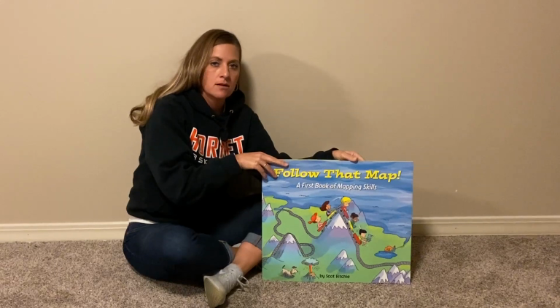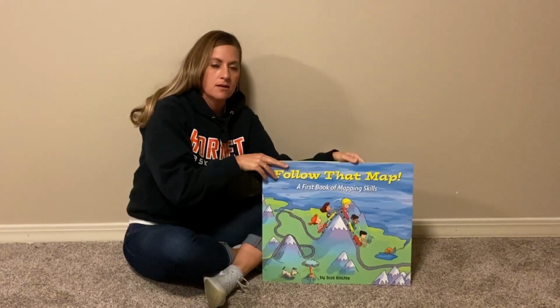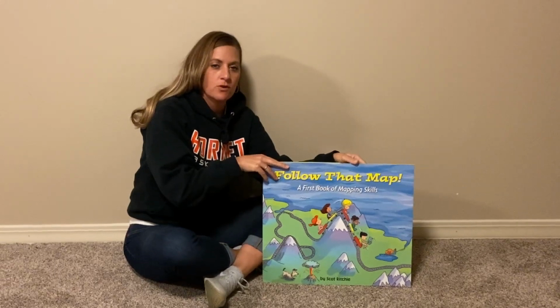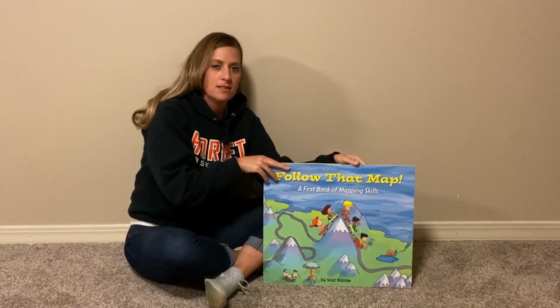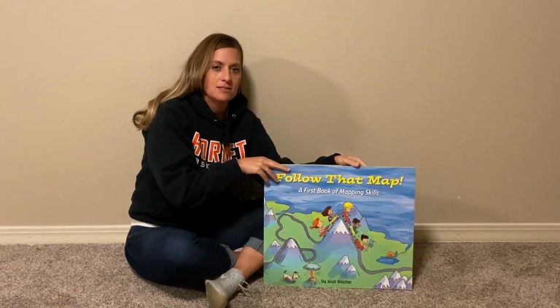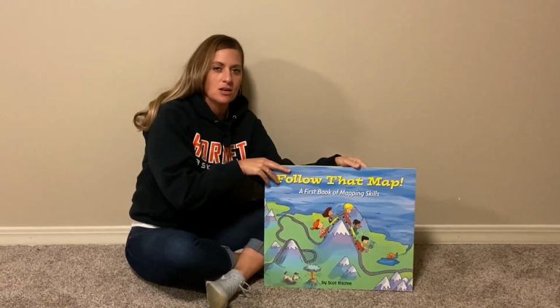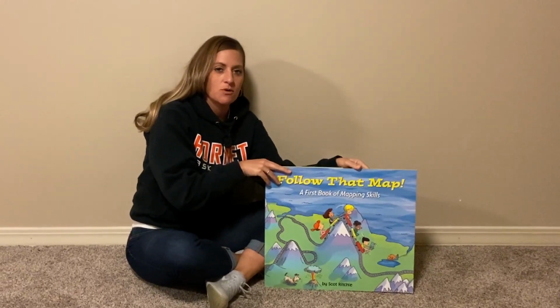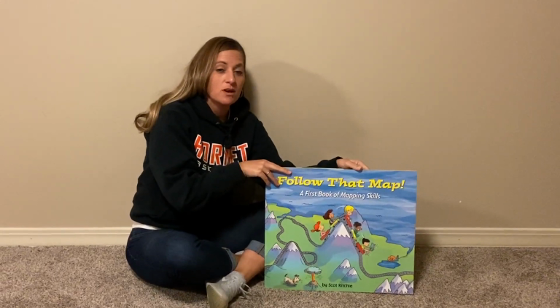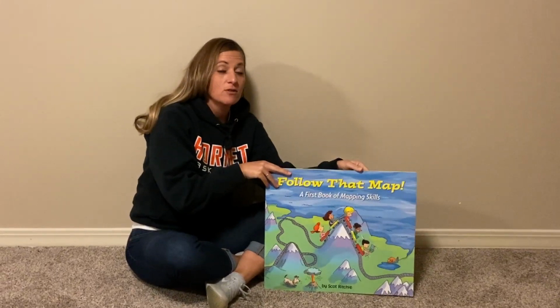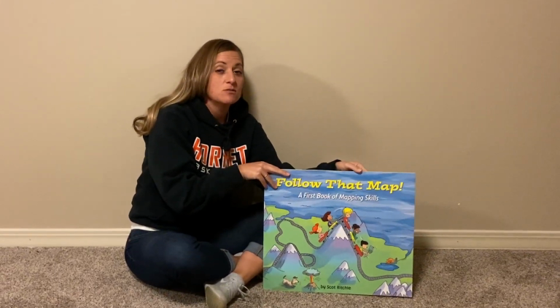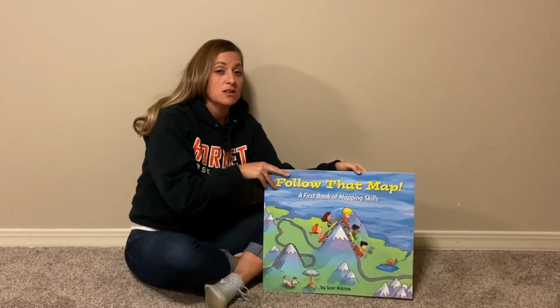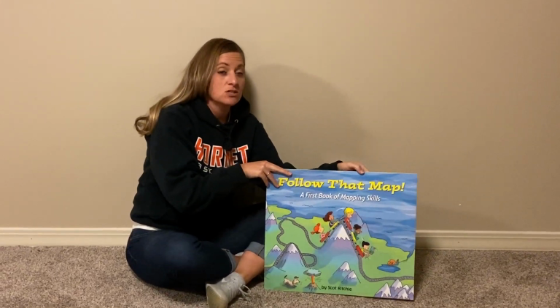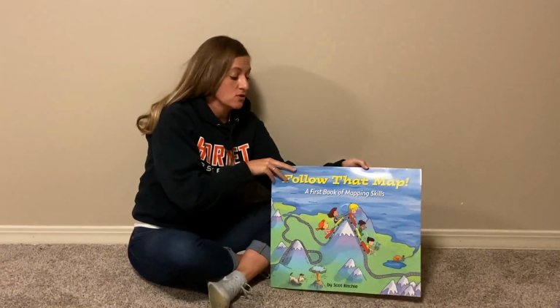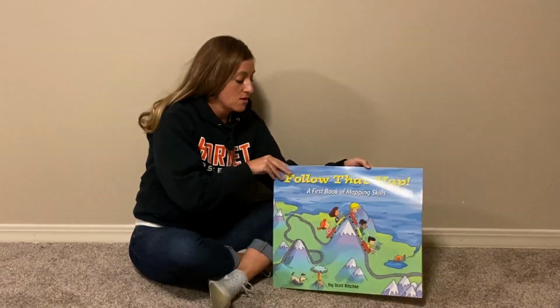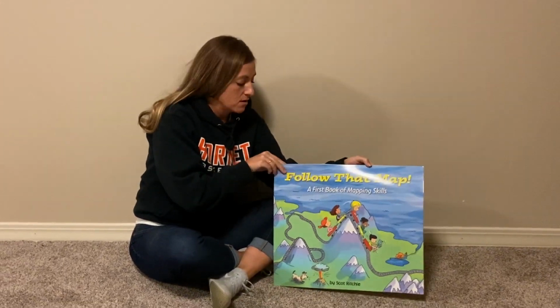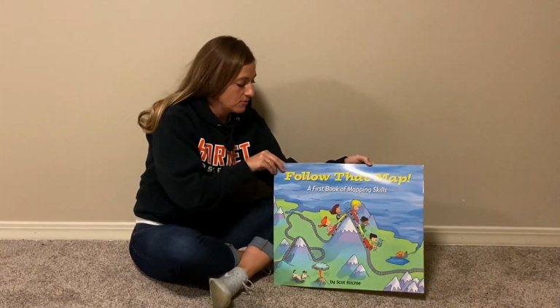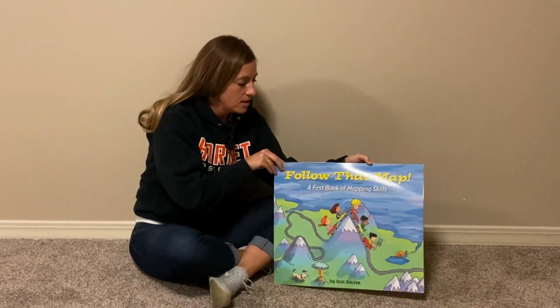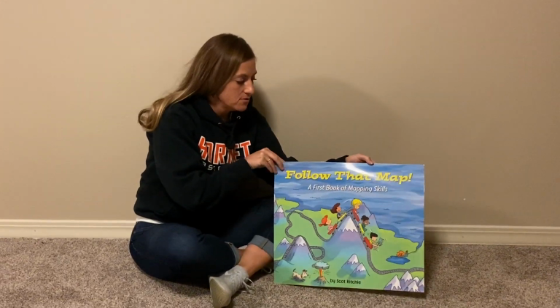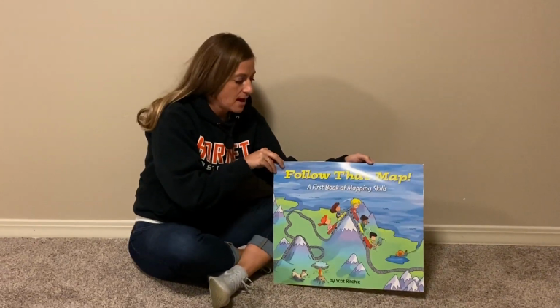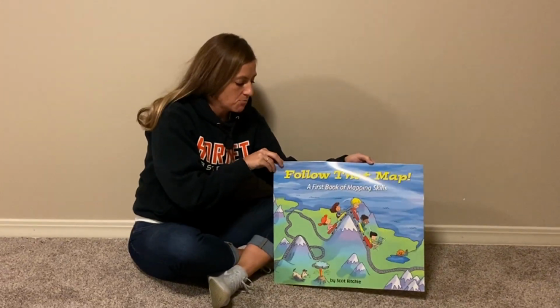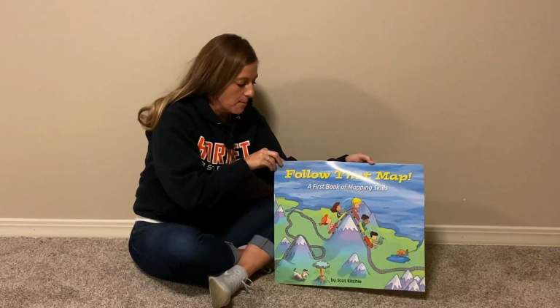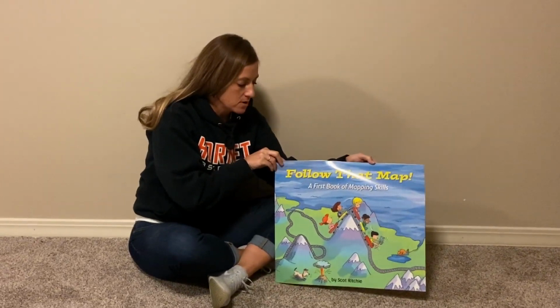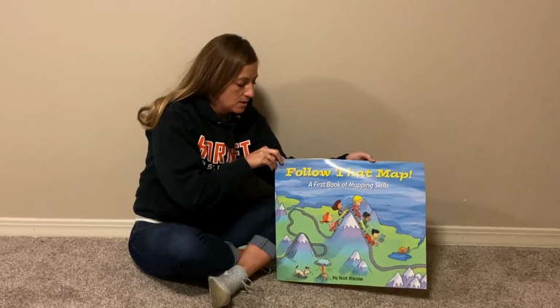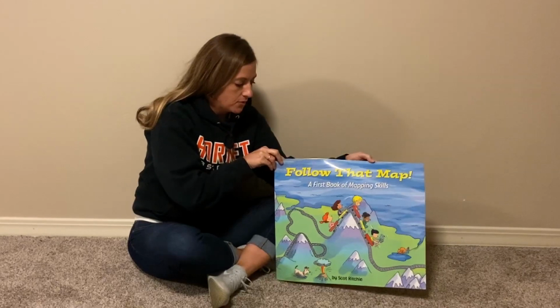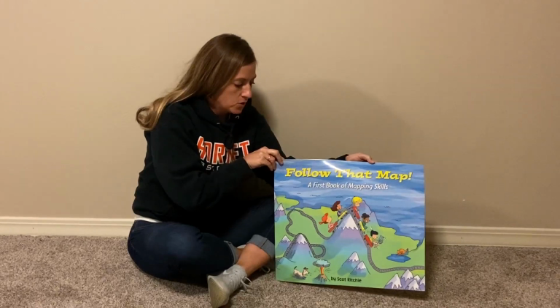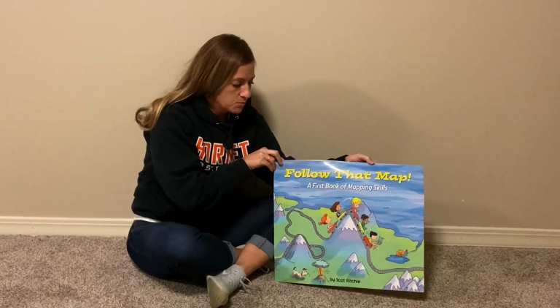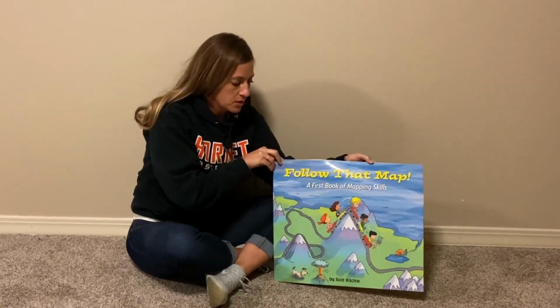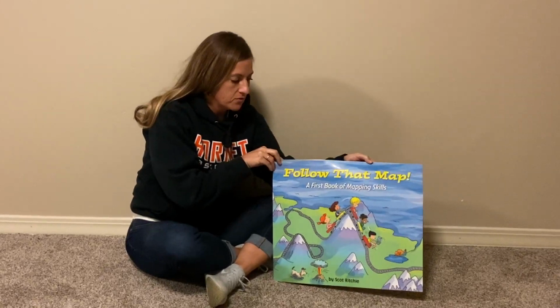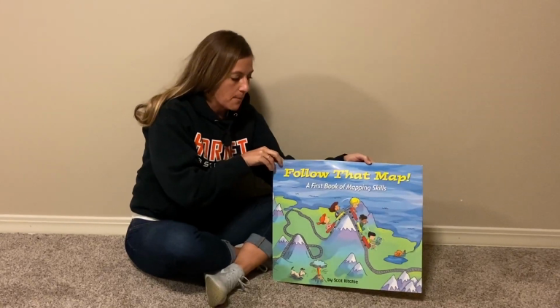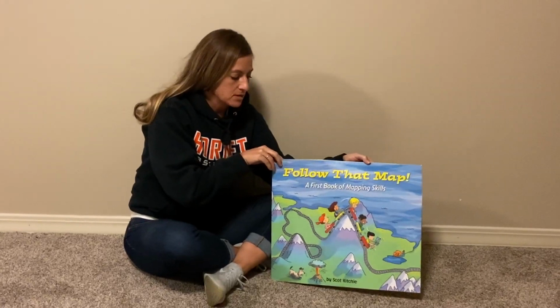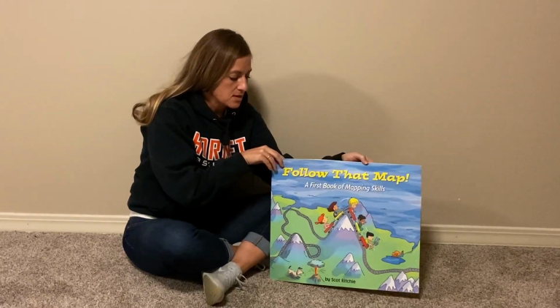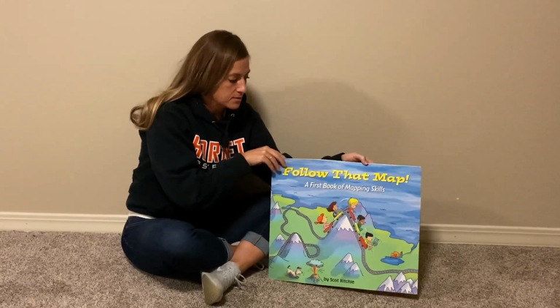Good morning, ladies and gentlemen. We are going to be reading a story called Follow That Map, a first book of mapping skills.